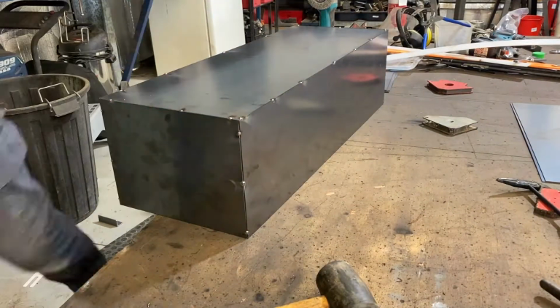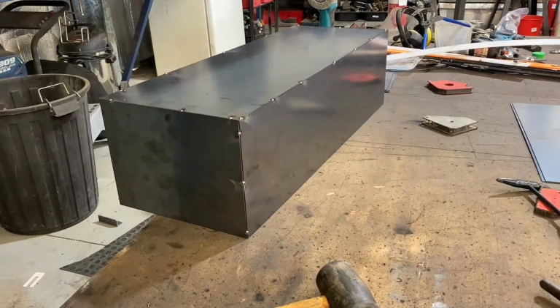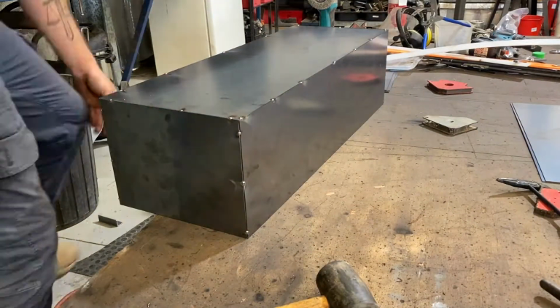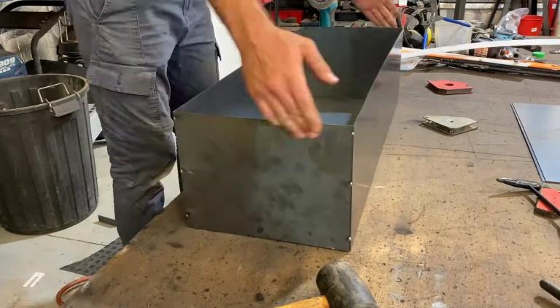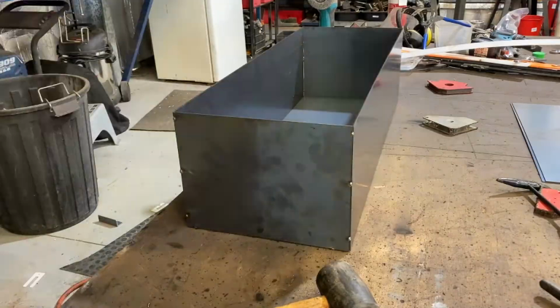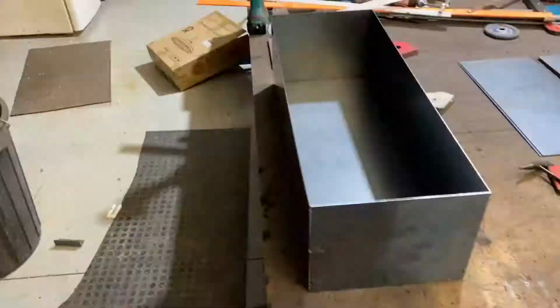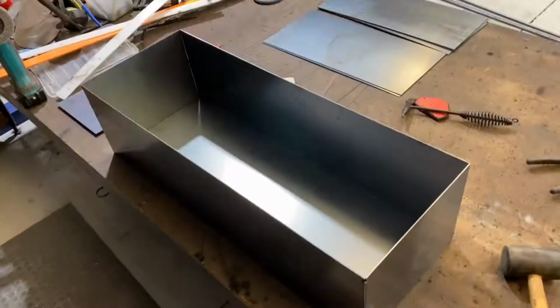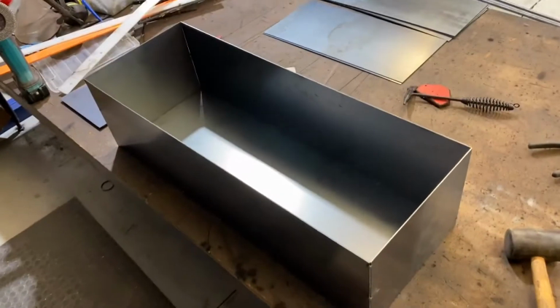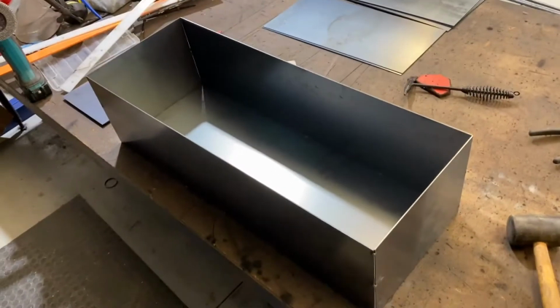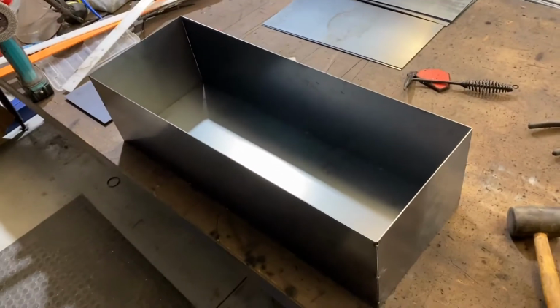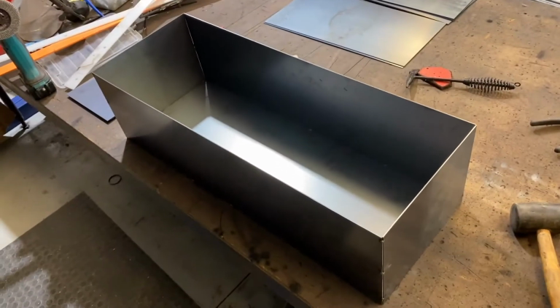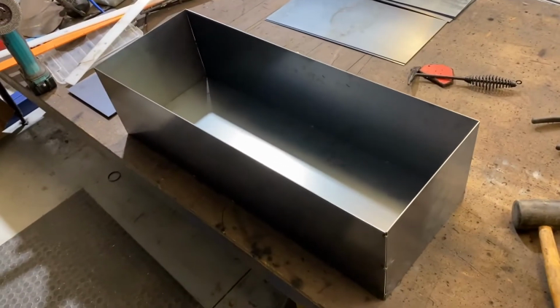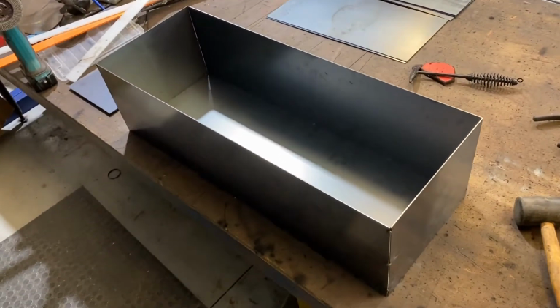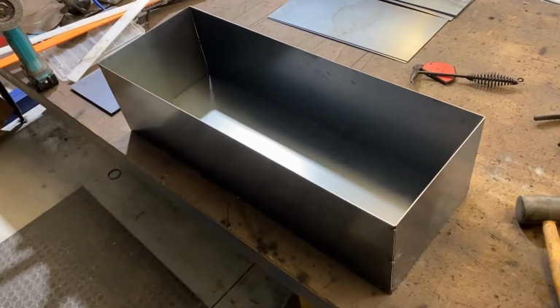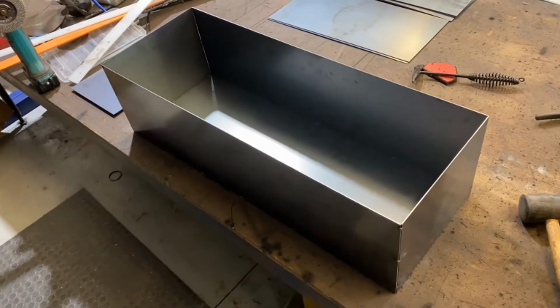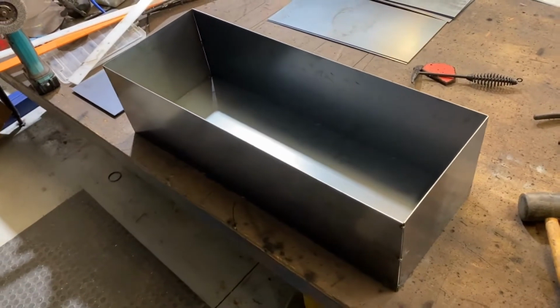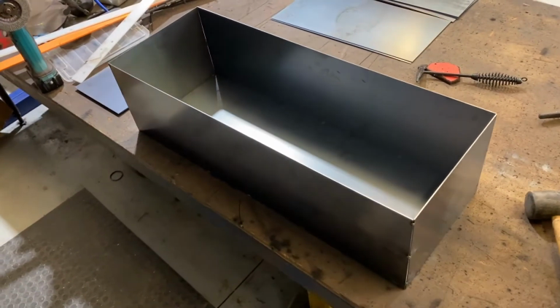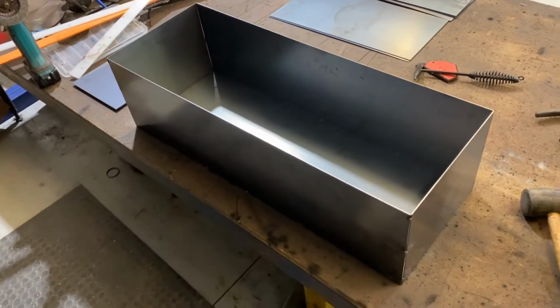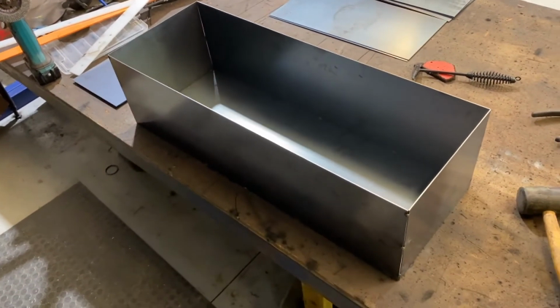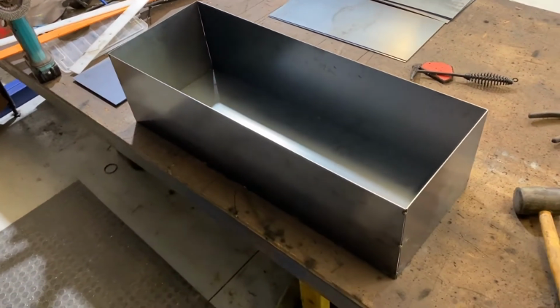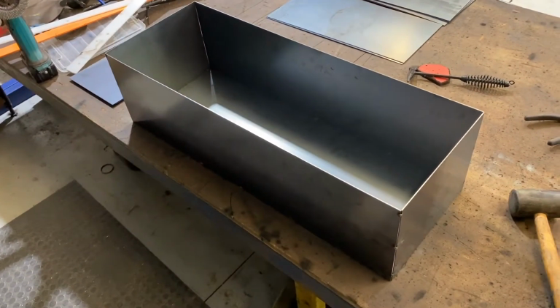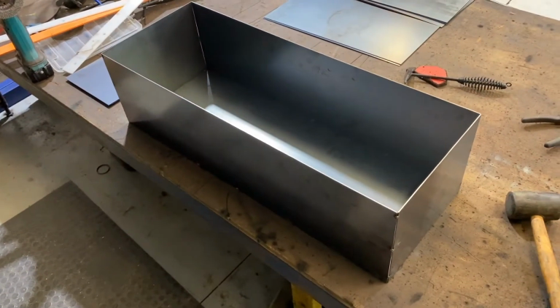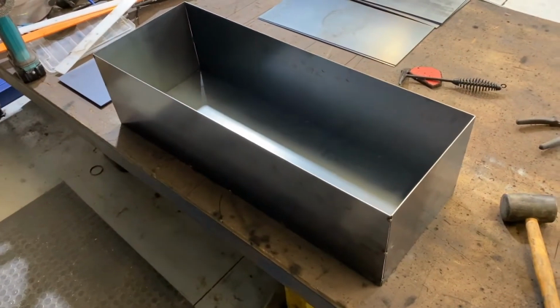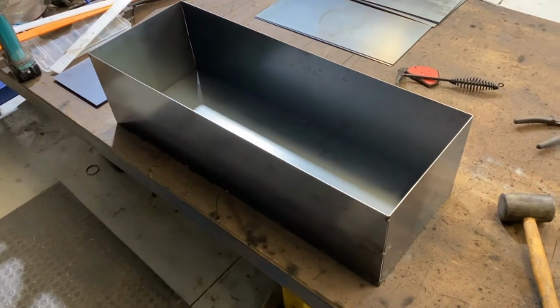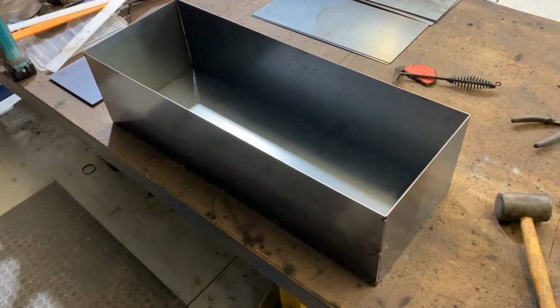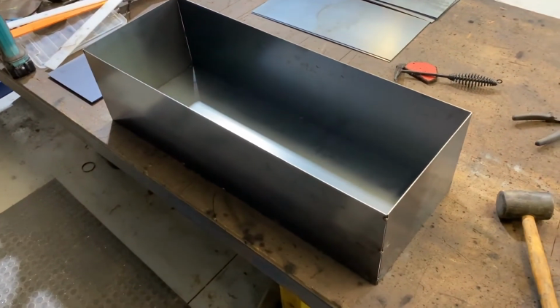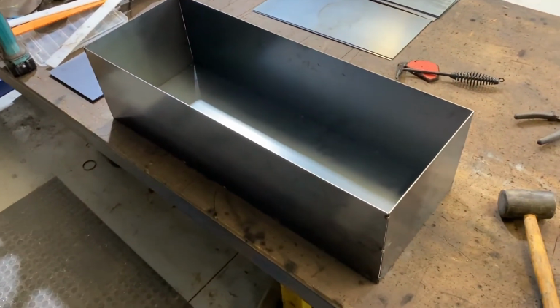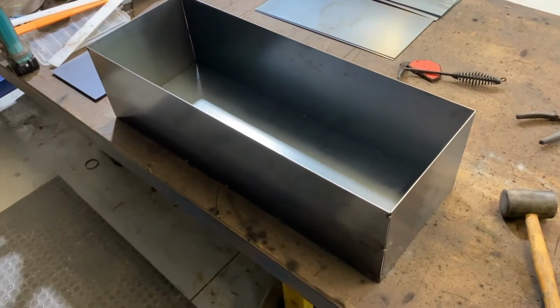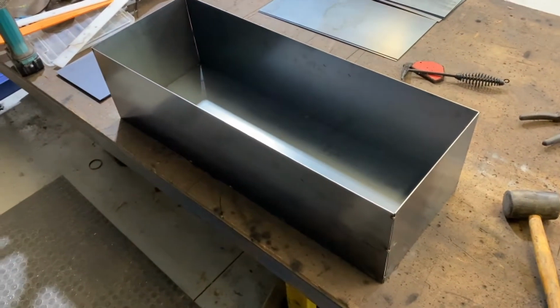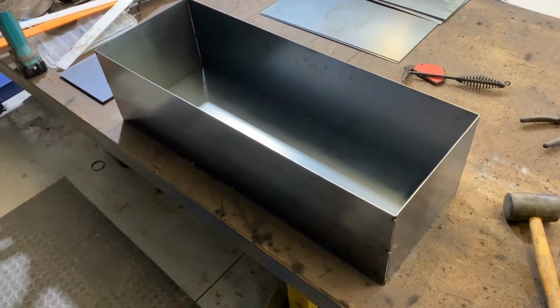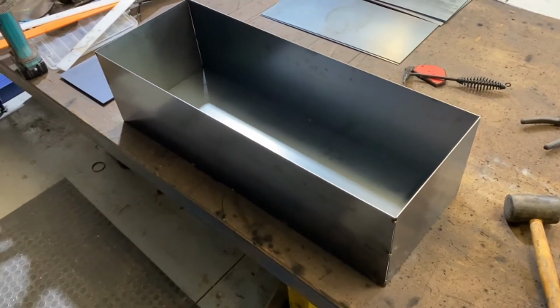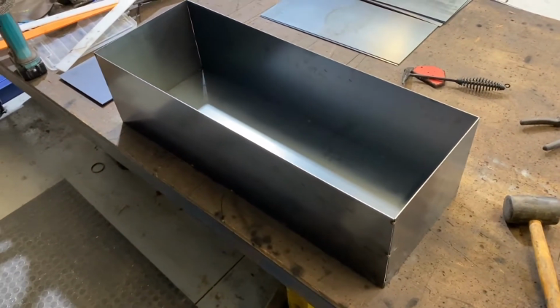All right, so here we have one battery box done. Two more to go.